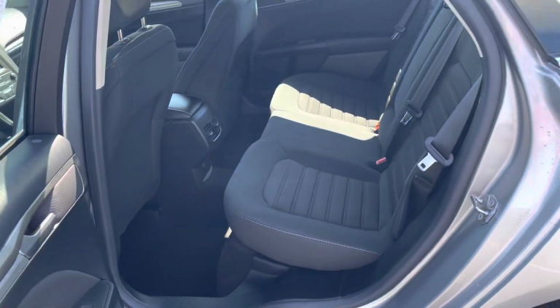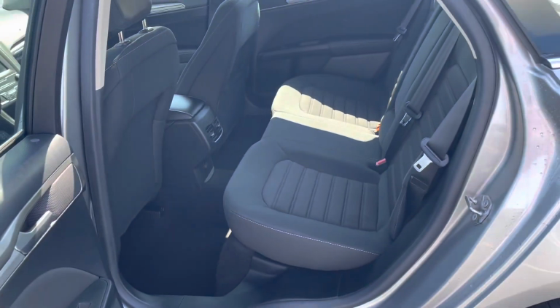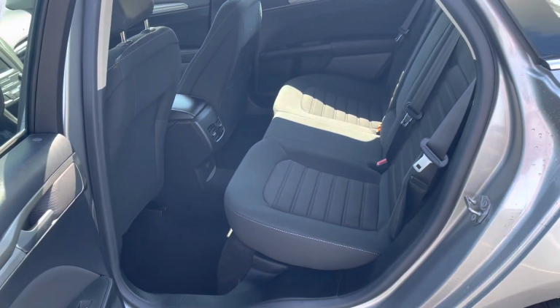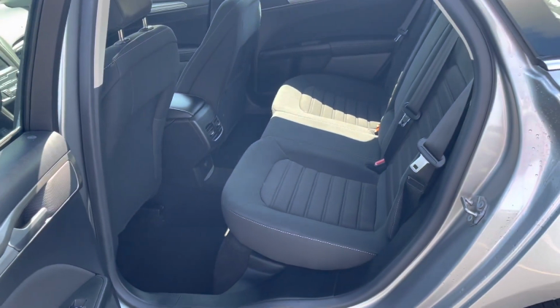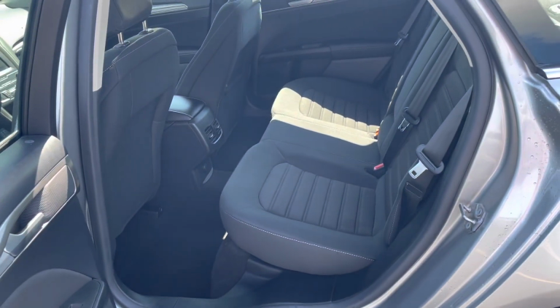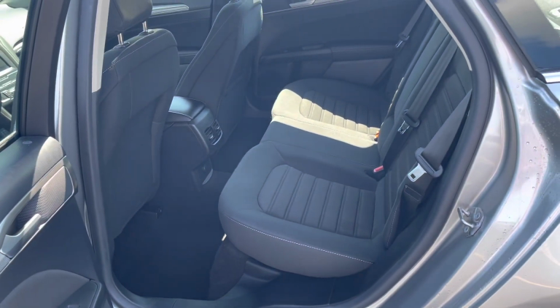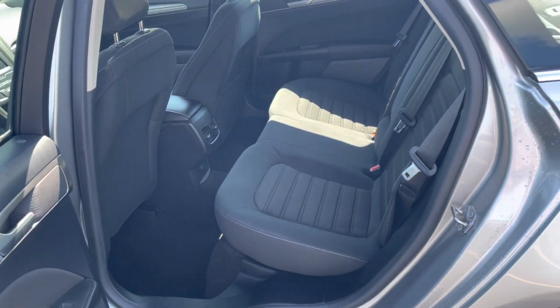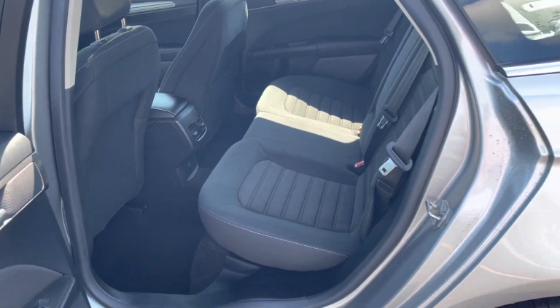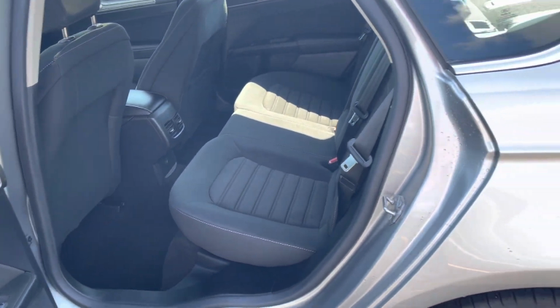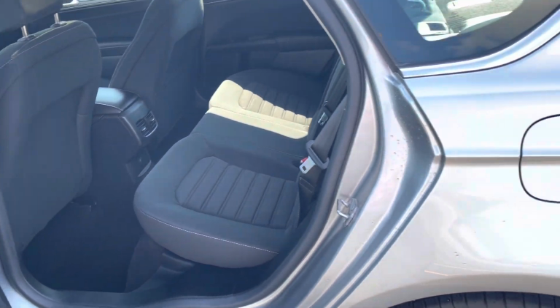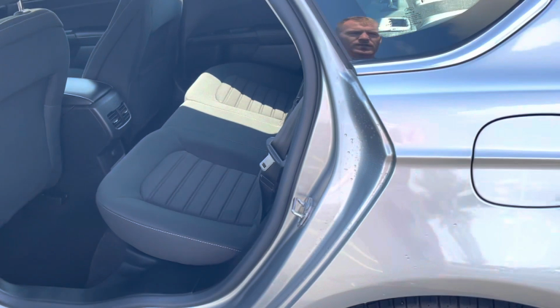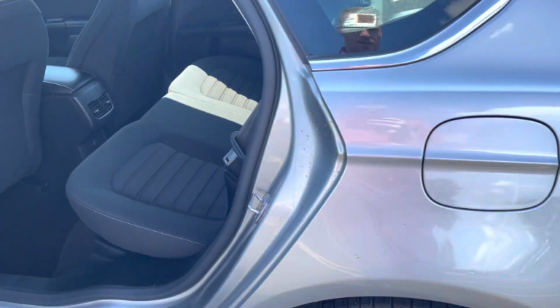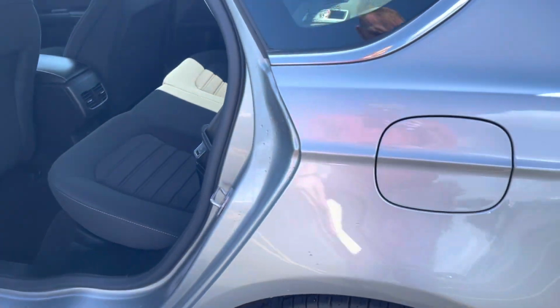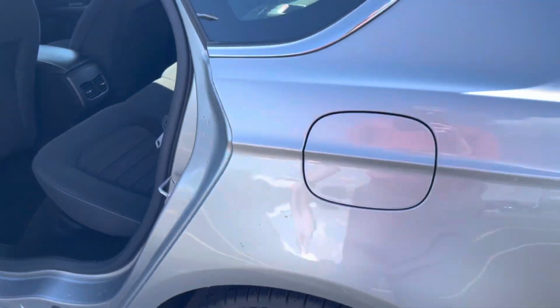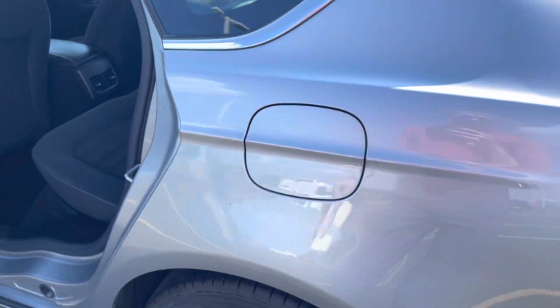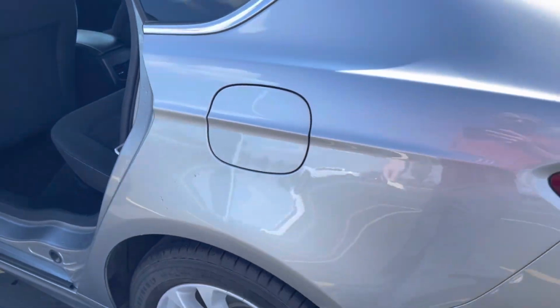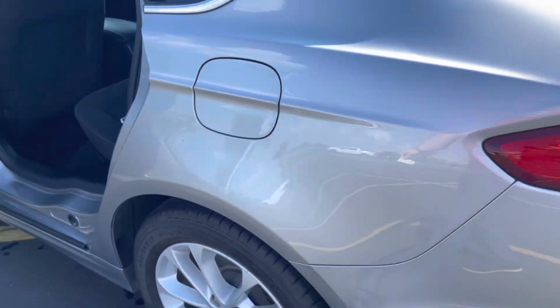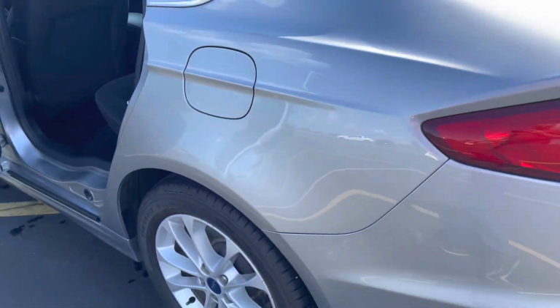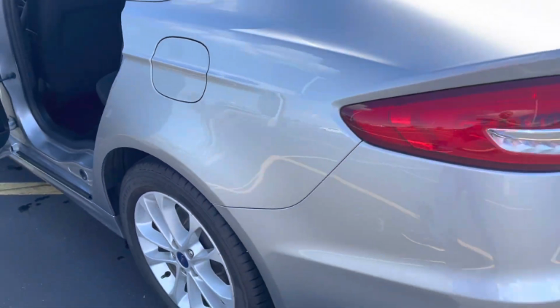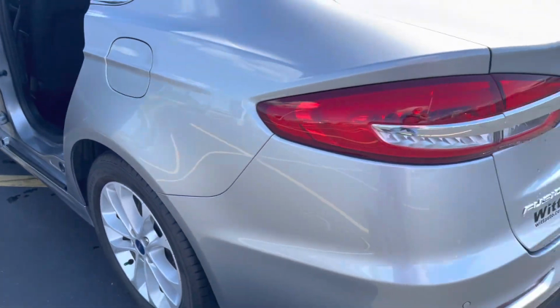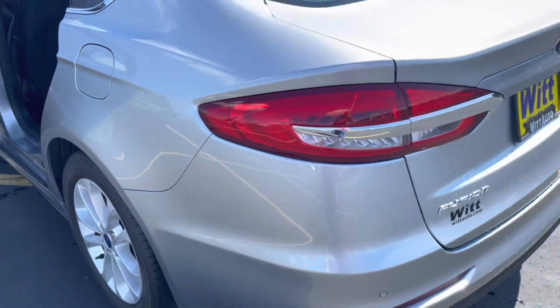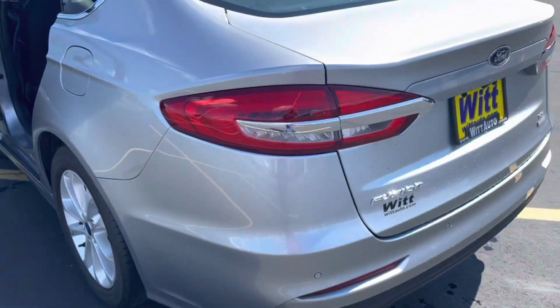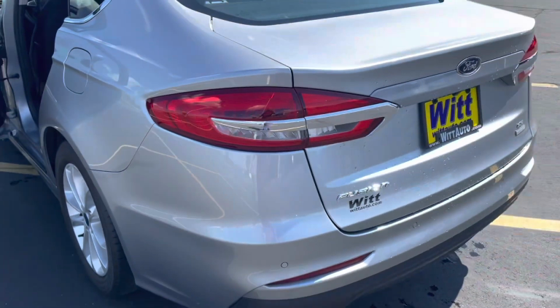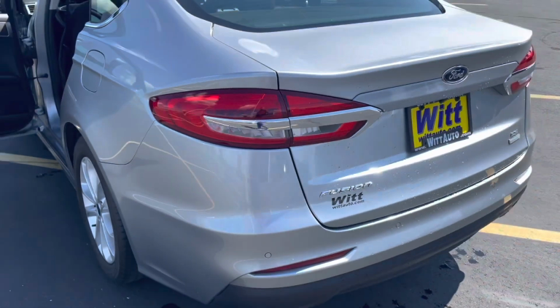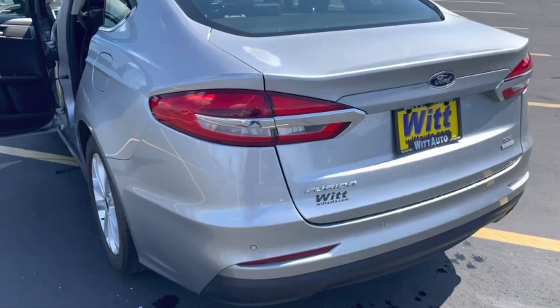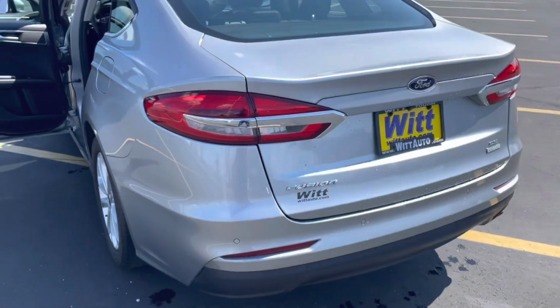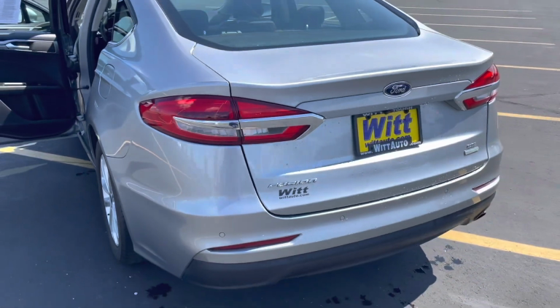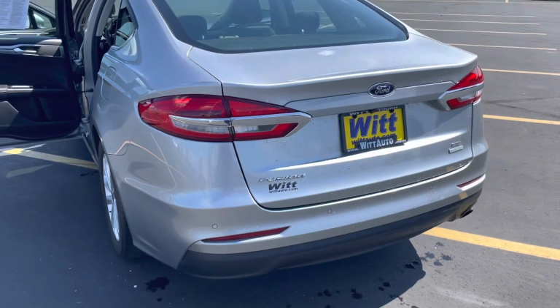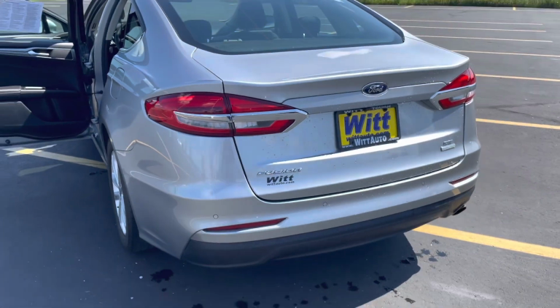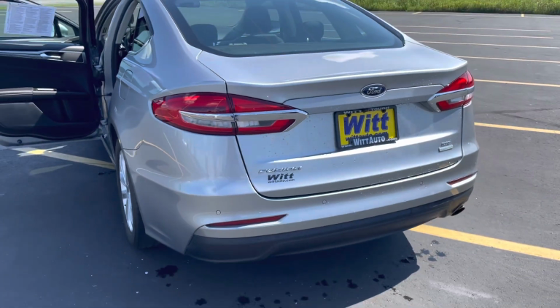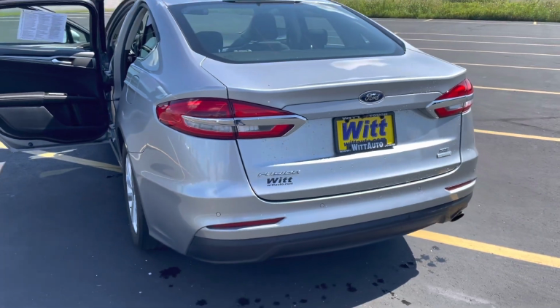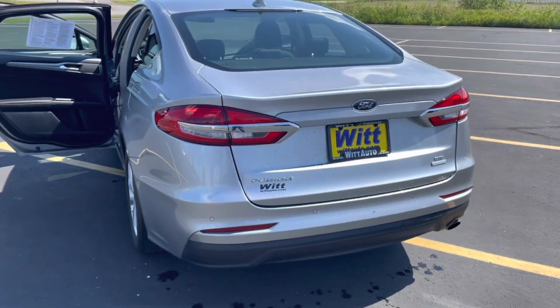Nice room in the back for the family, and like I said before, rear parking sensors and that backup camera's back here.